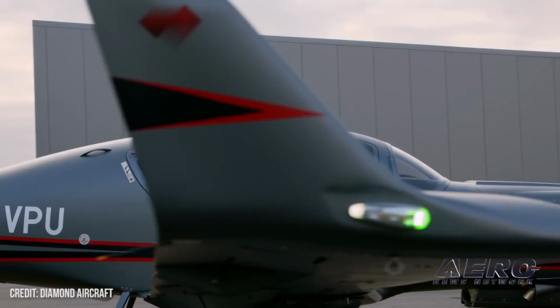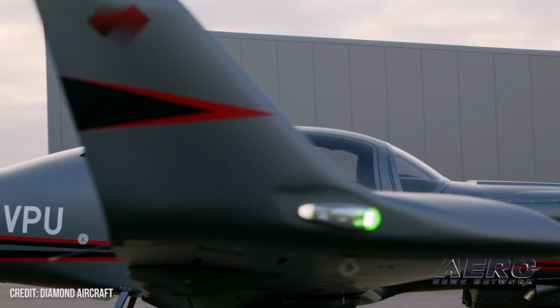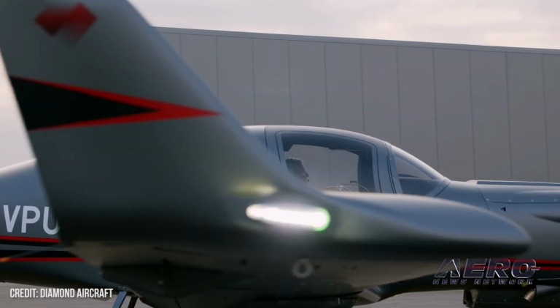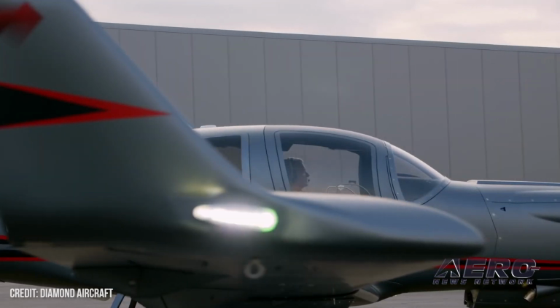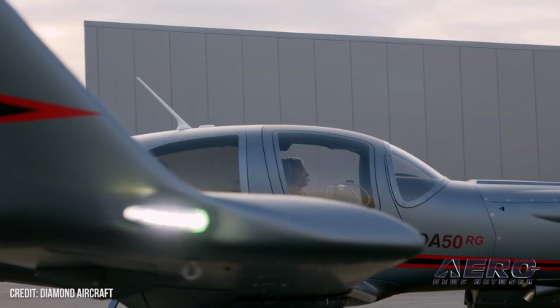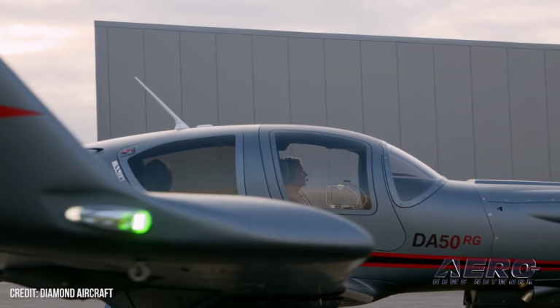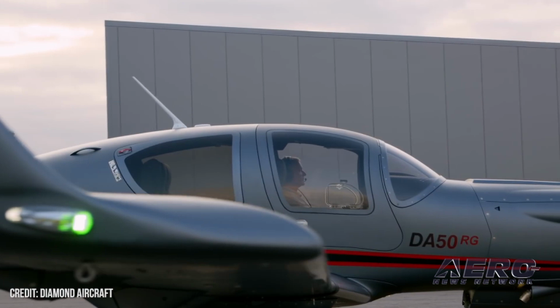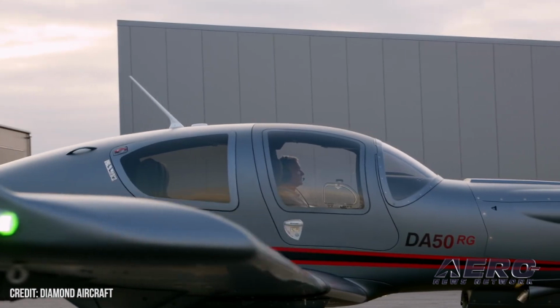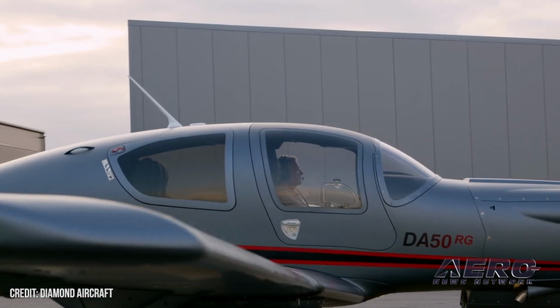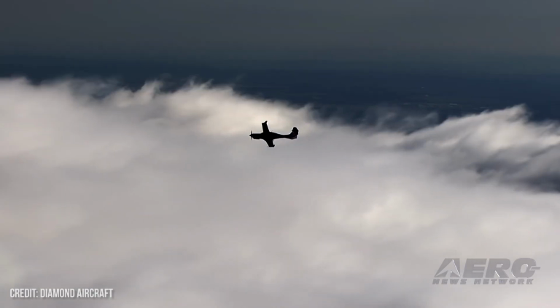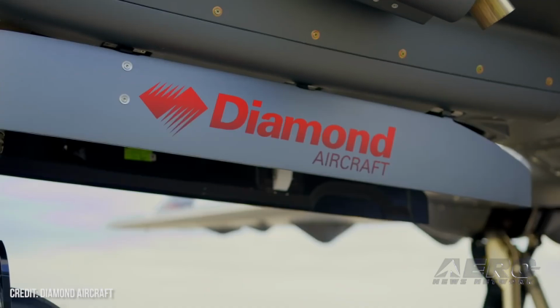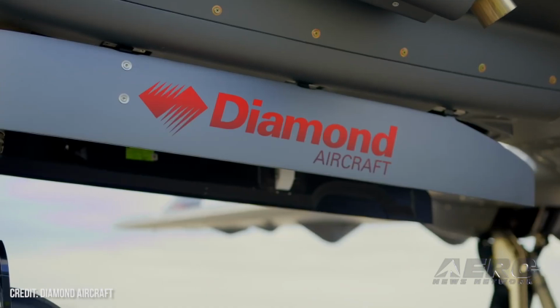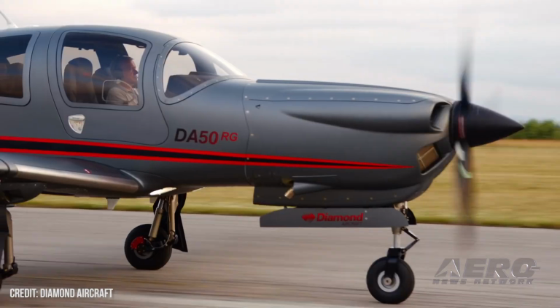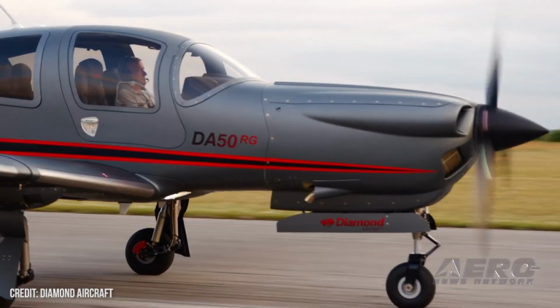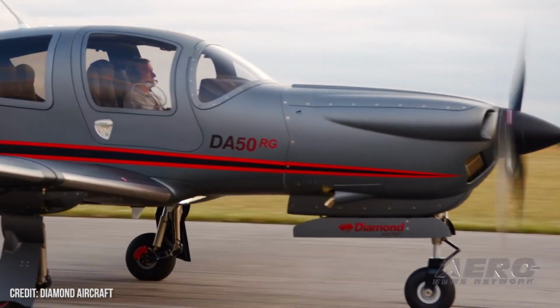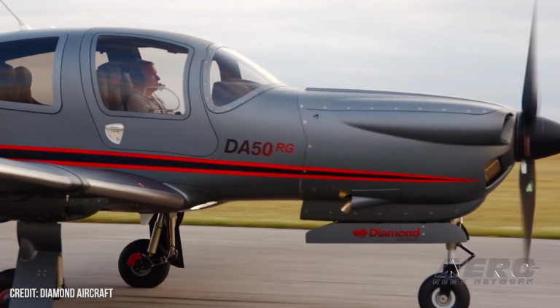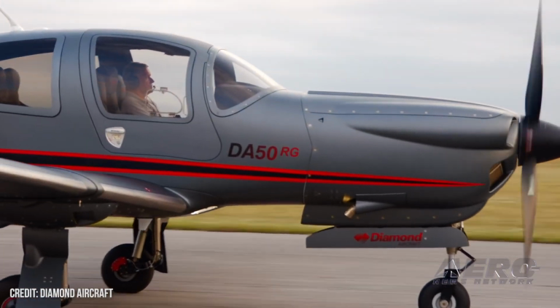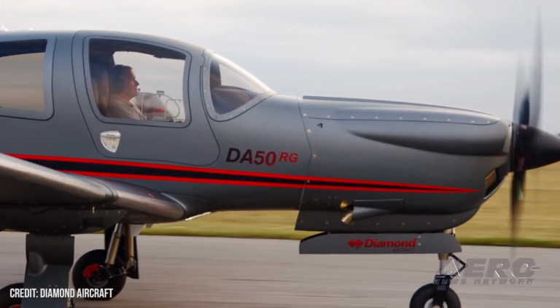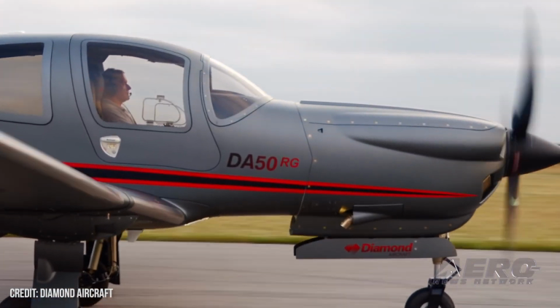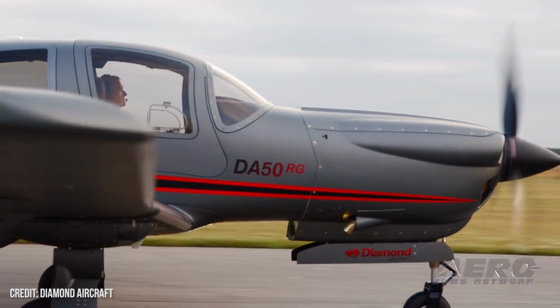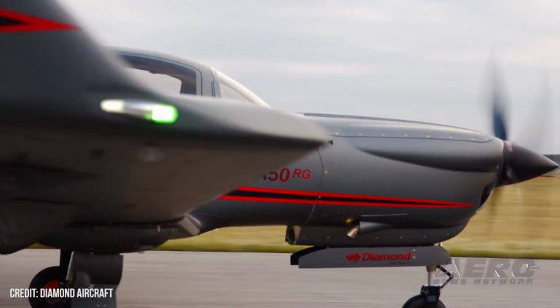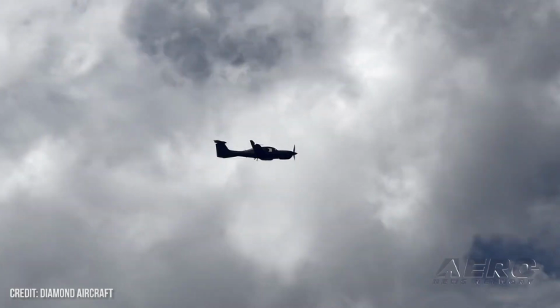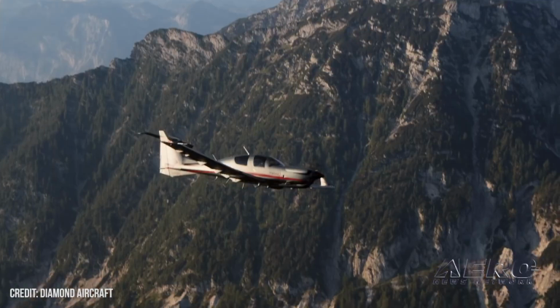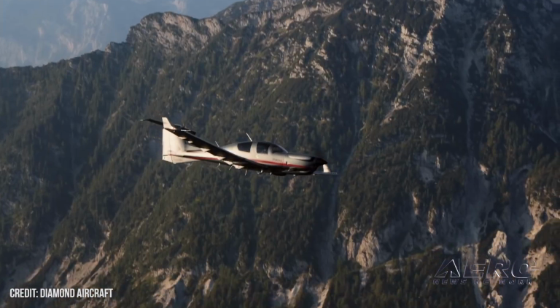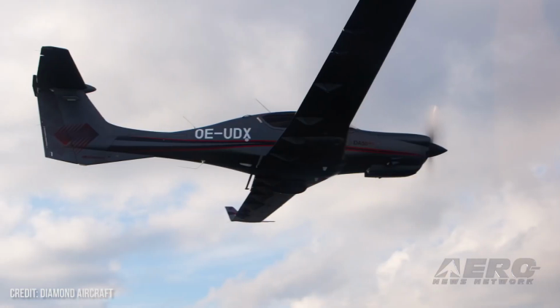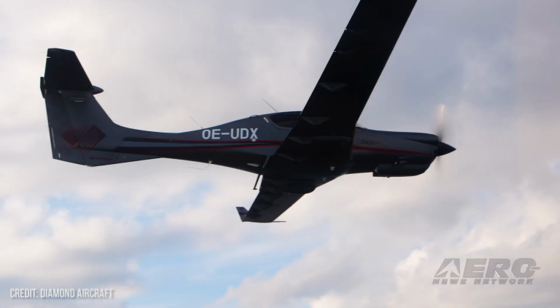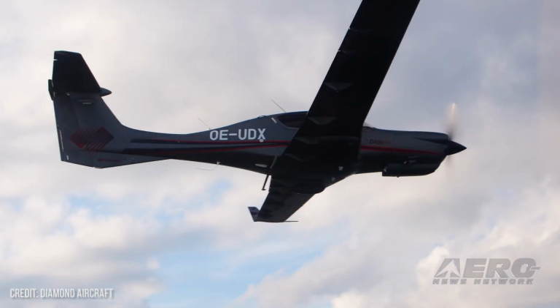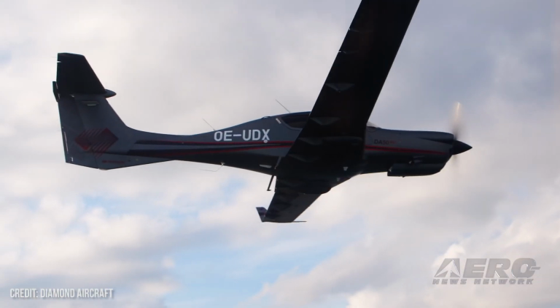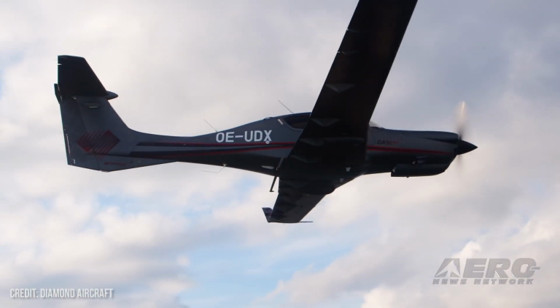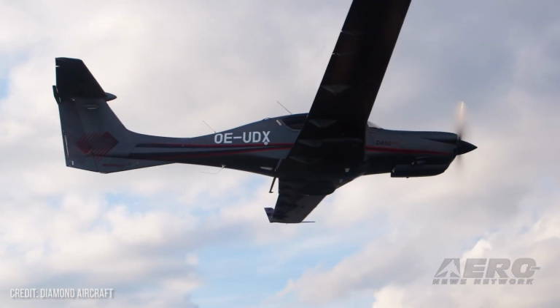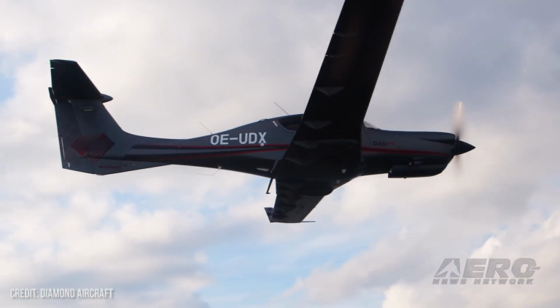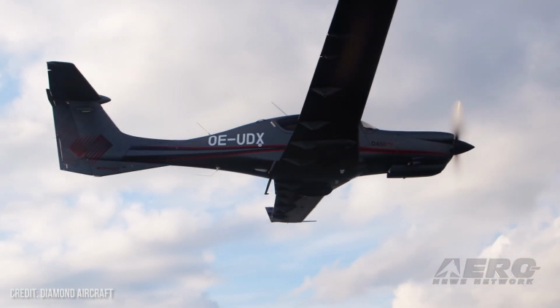And fuel capacity and range? You're looking at about 700 to 750 miles depending on how you set it.